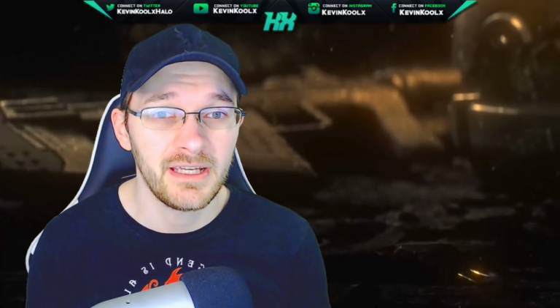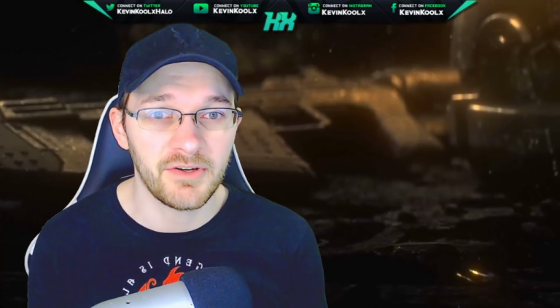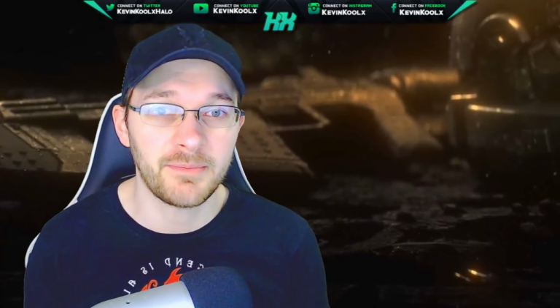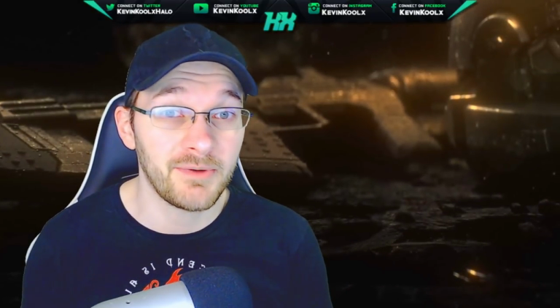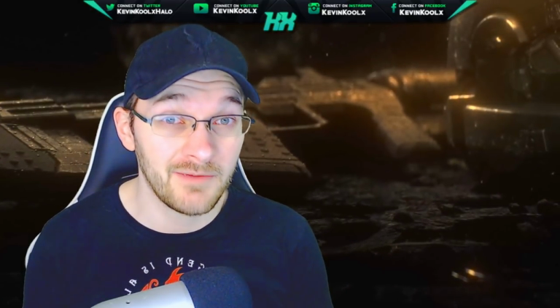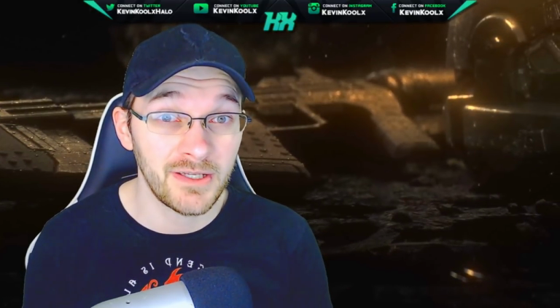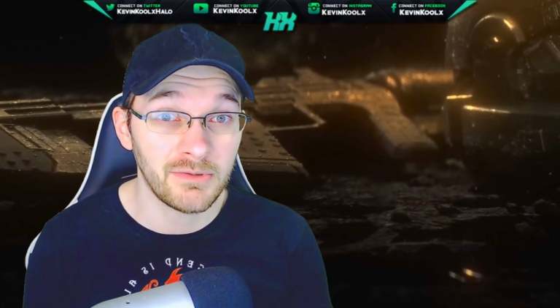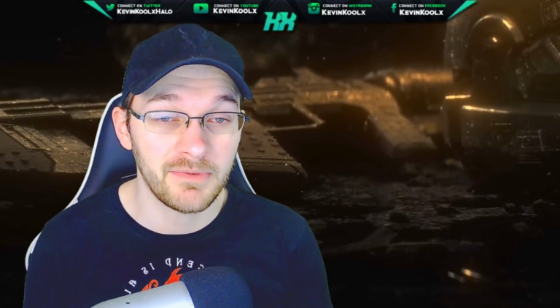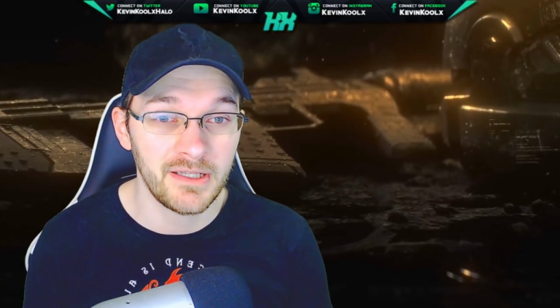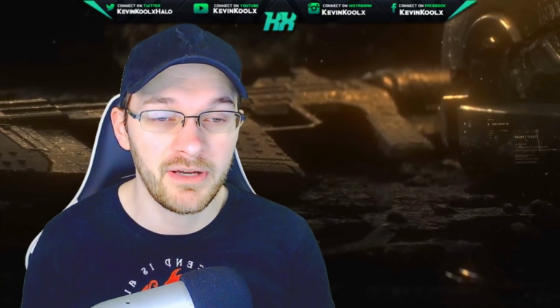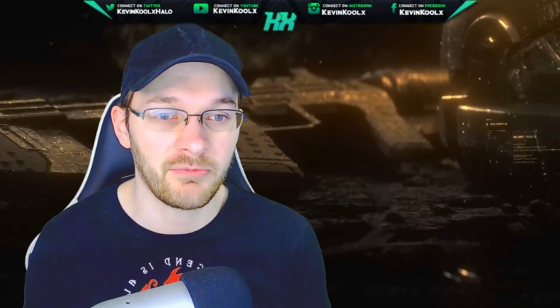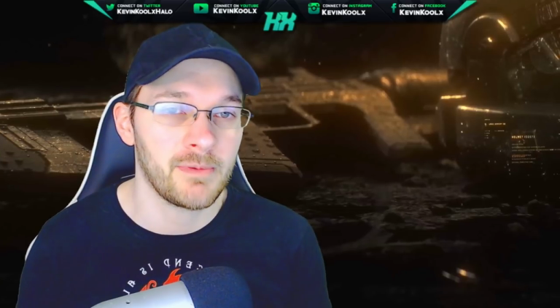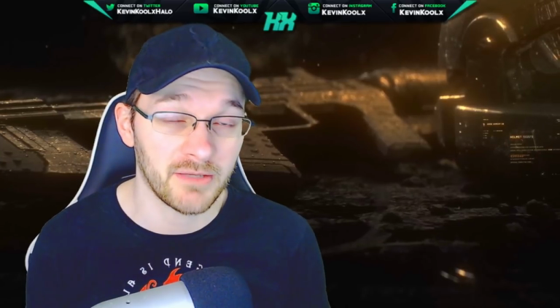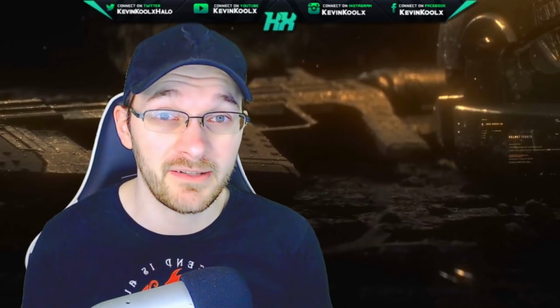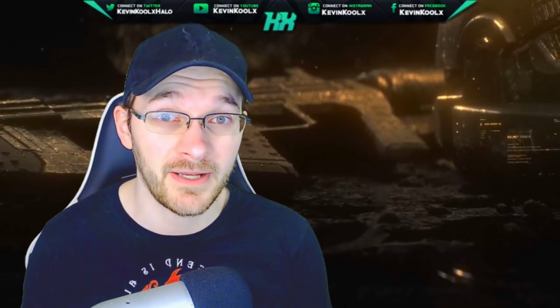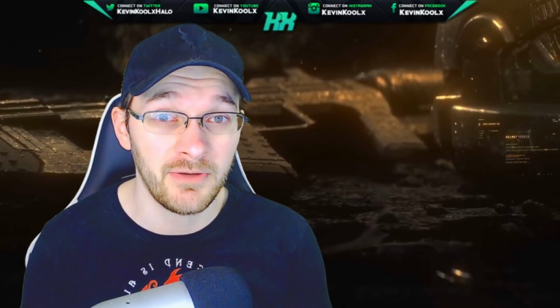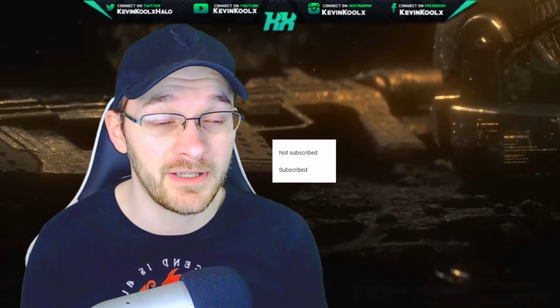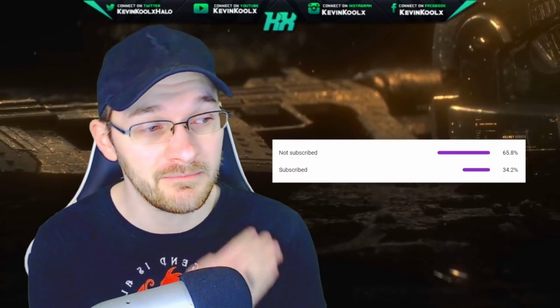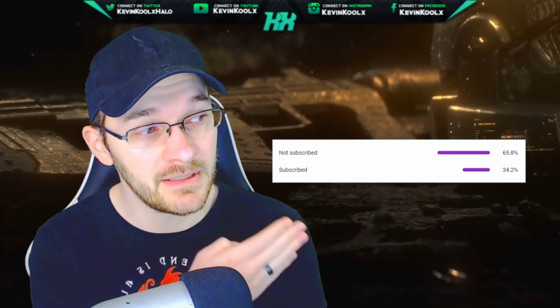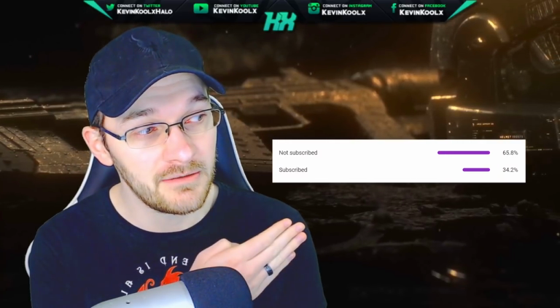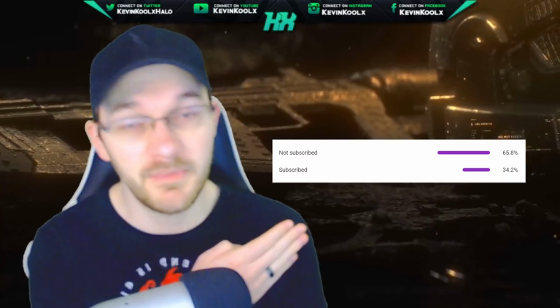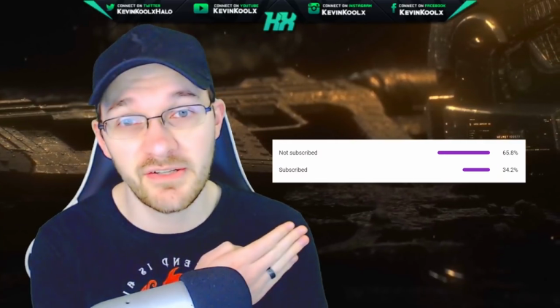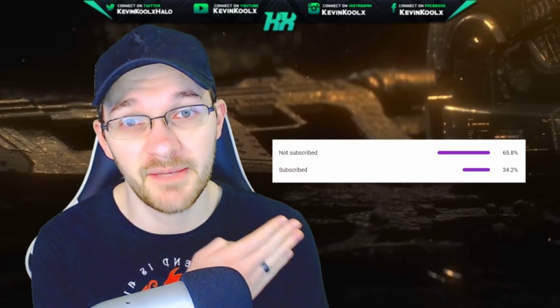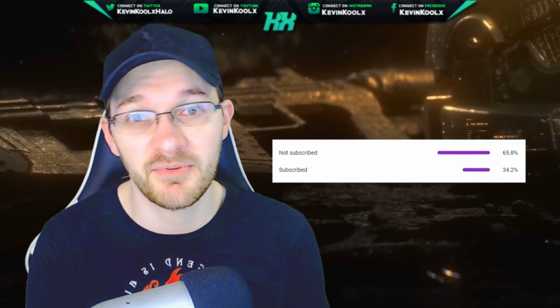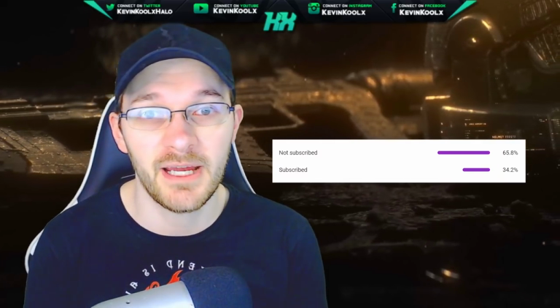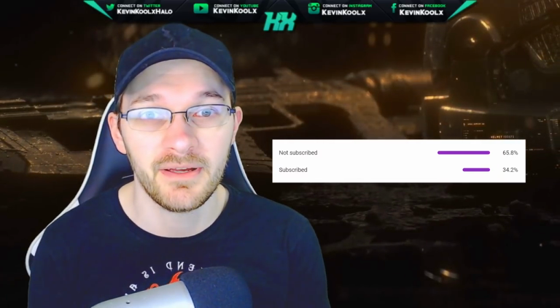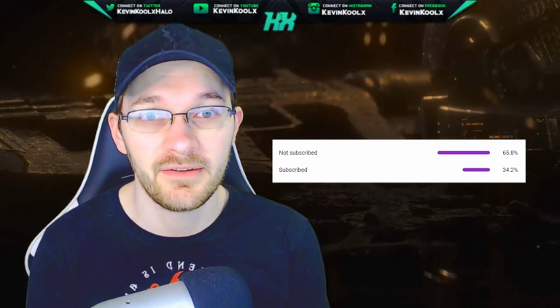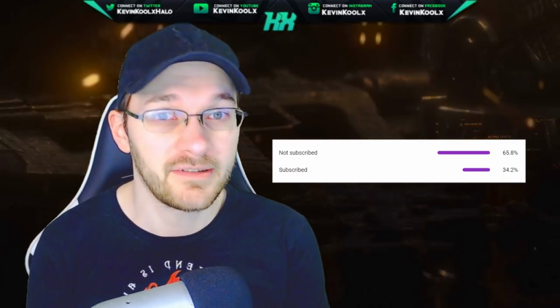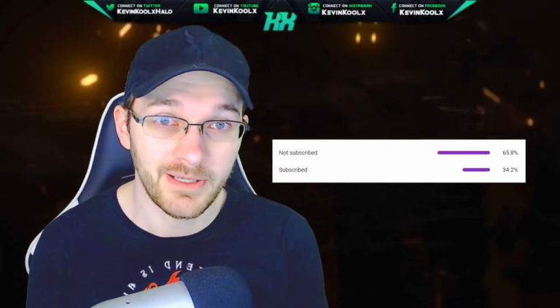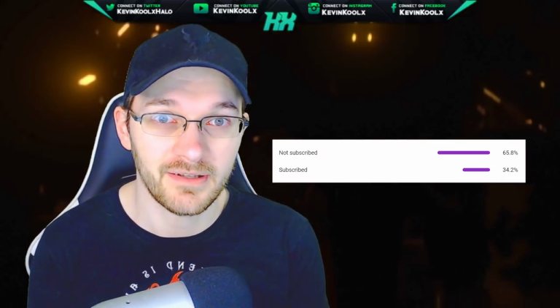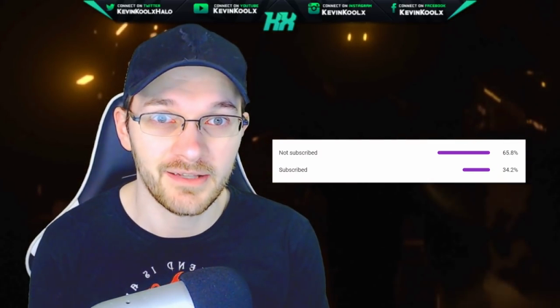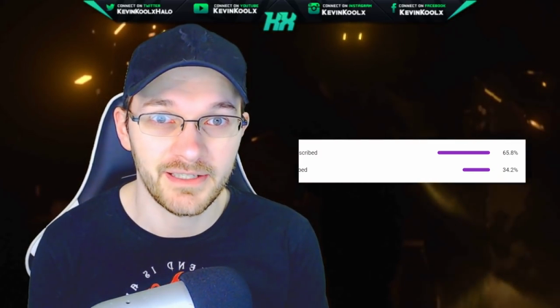If you want to stay up to date with everything going on with Halo as we ramp up to the release of Halo Infinite, make sure you tap subscribe. Let's get right into the content.